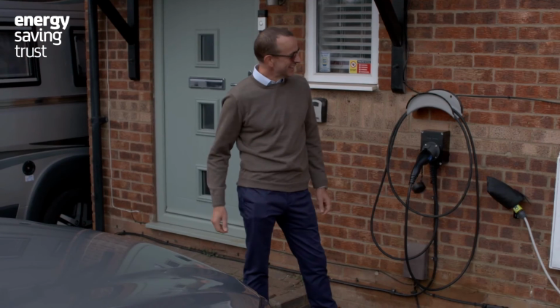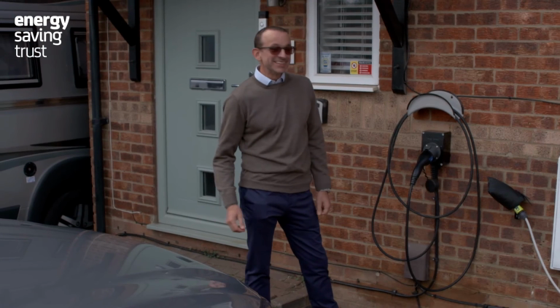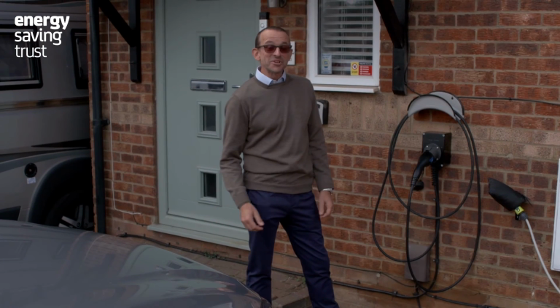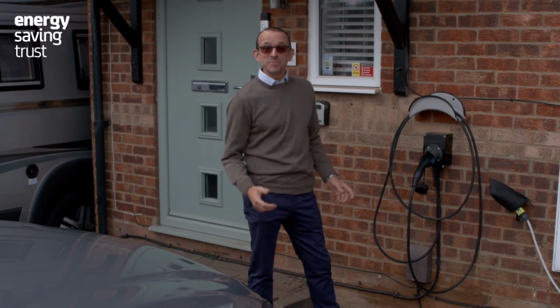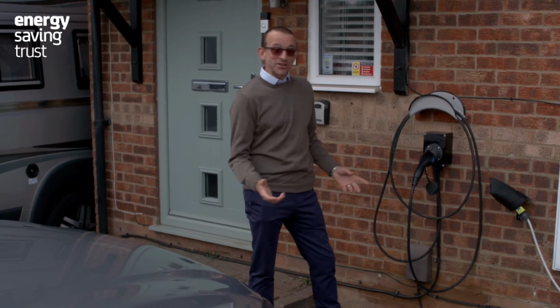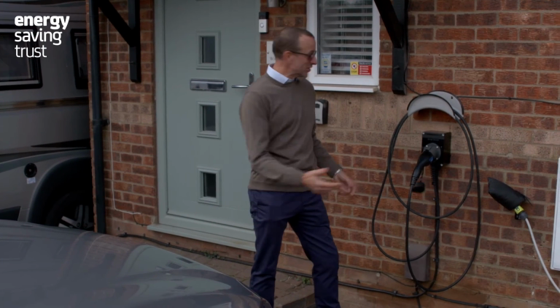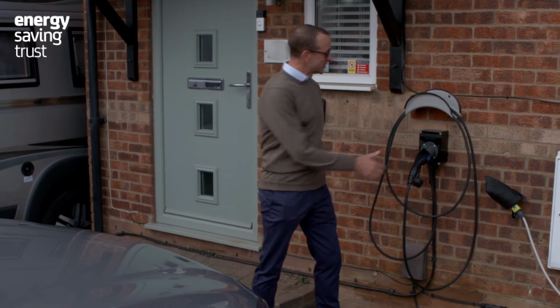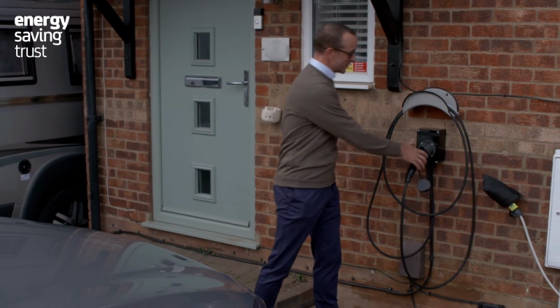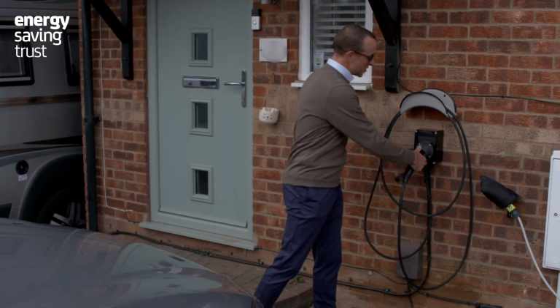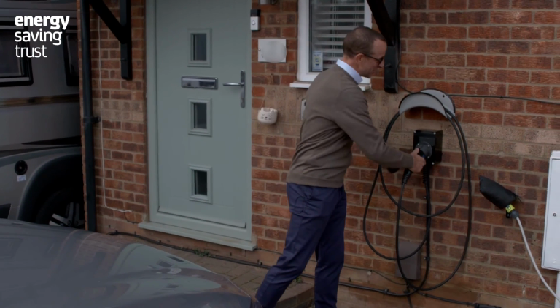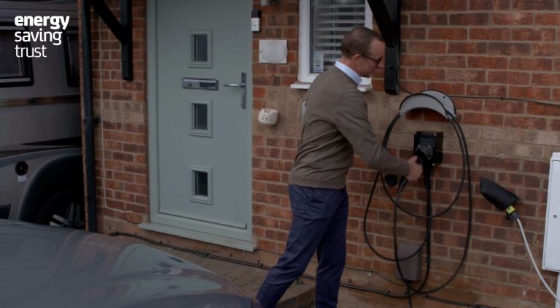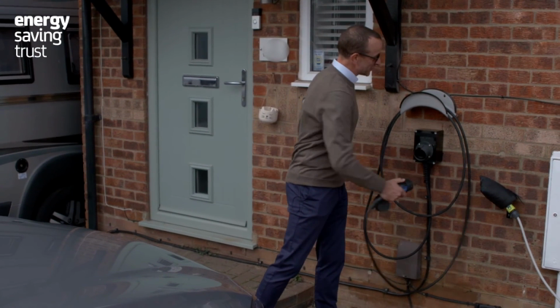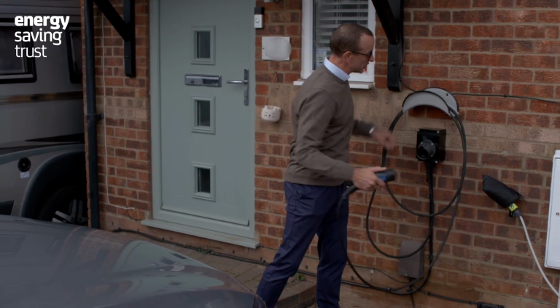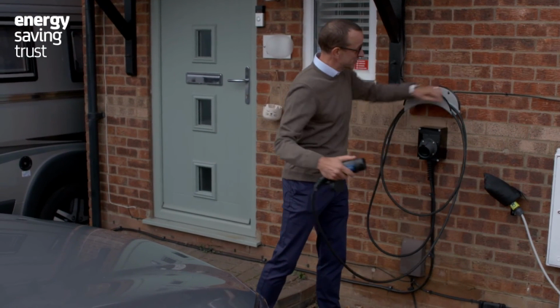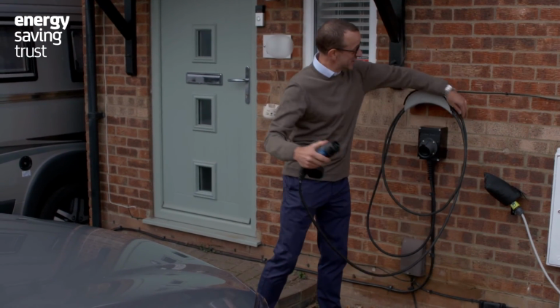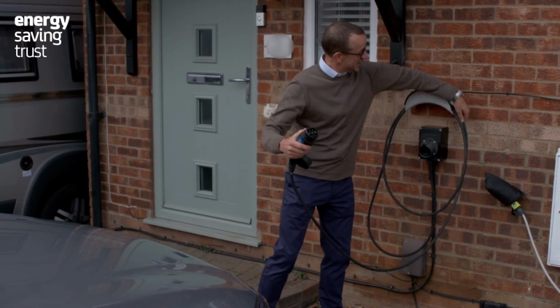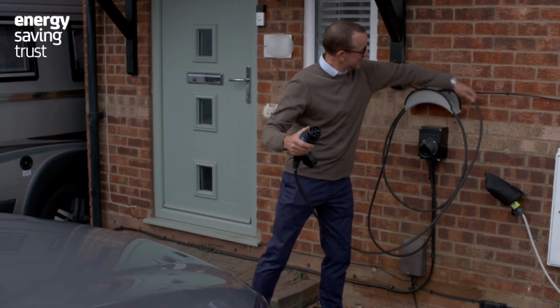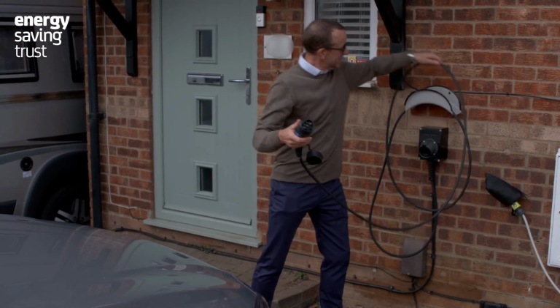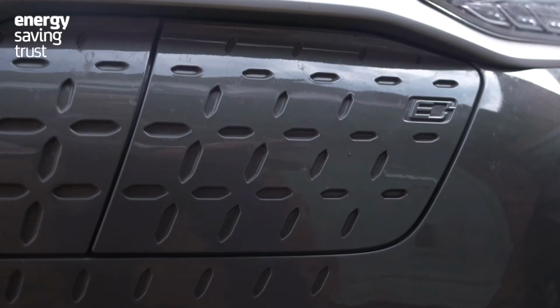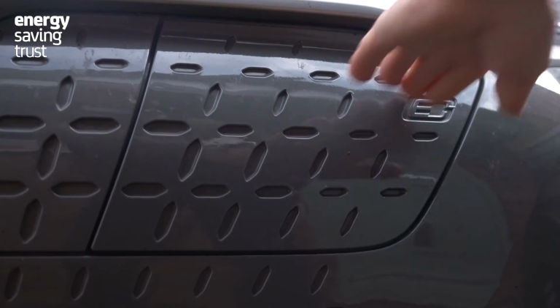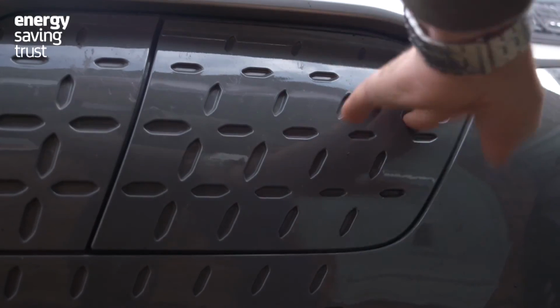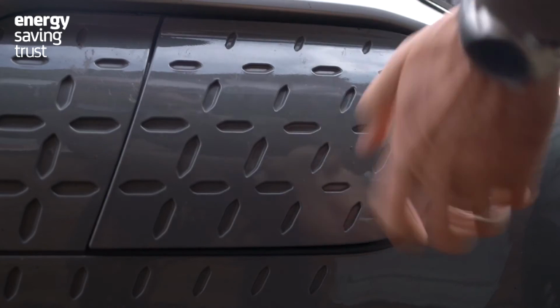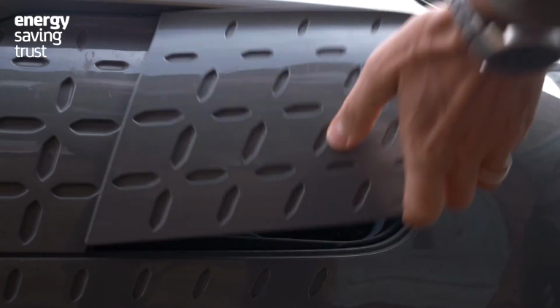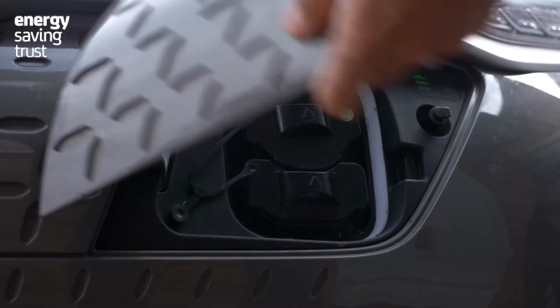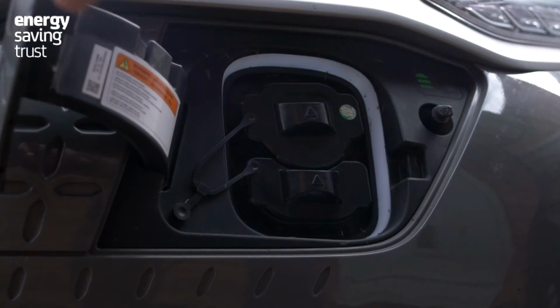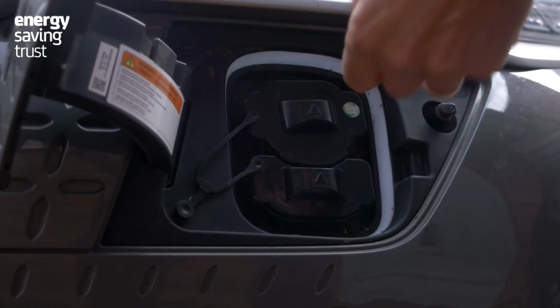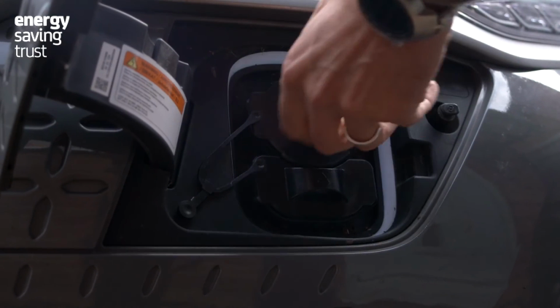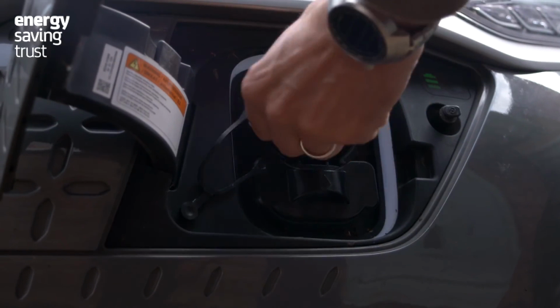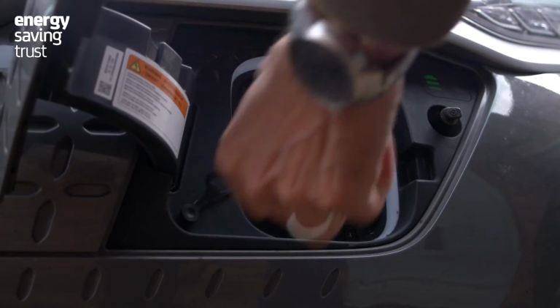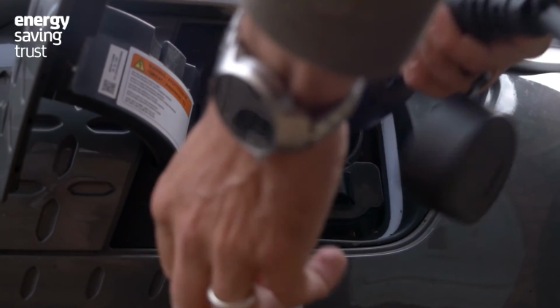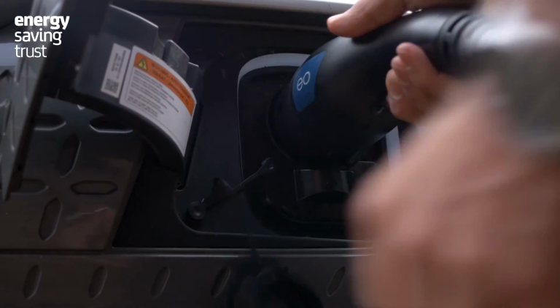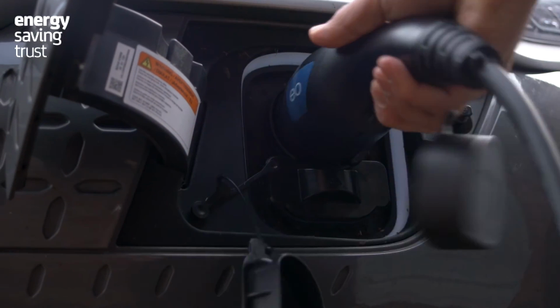One of the big advantages of home charging, of course, is convenience. It really is not much harder than plugging your phone in at night.